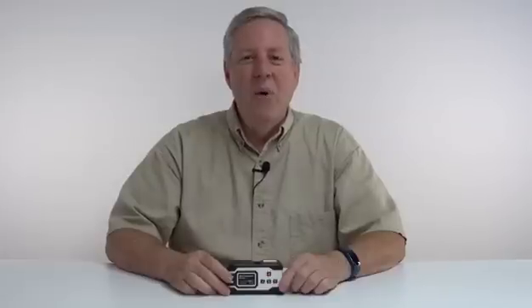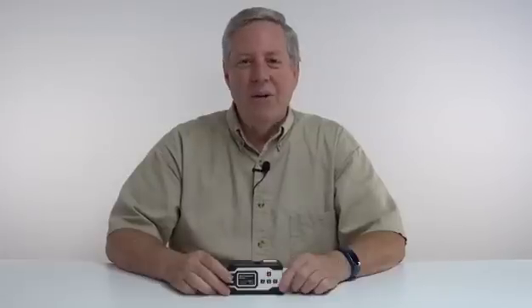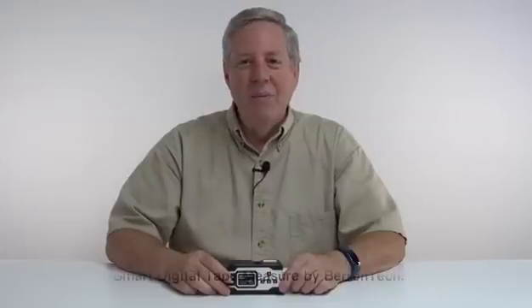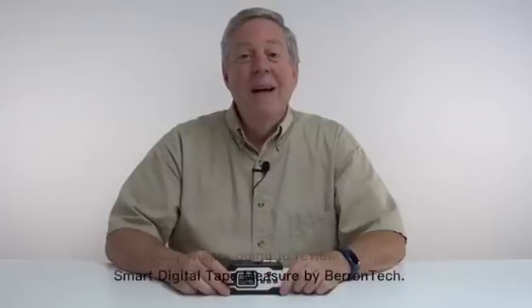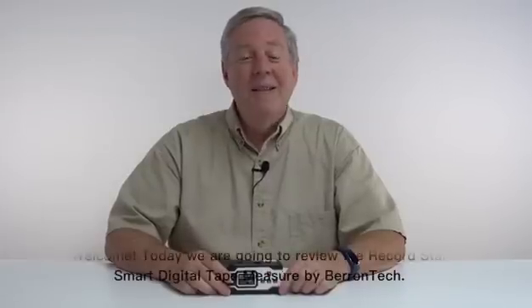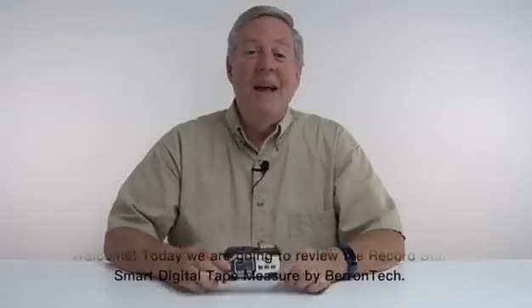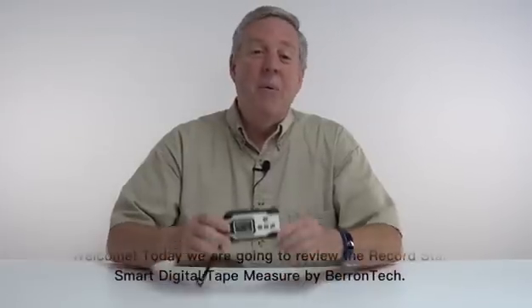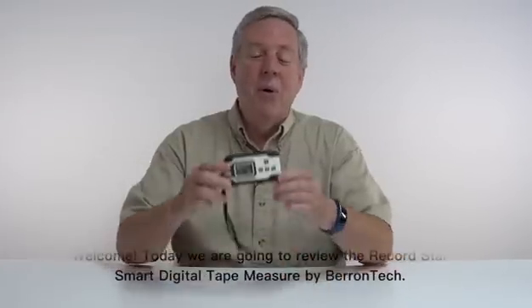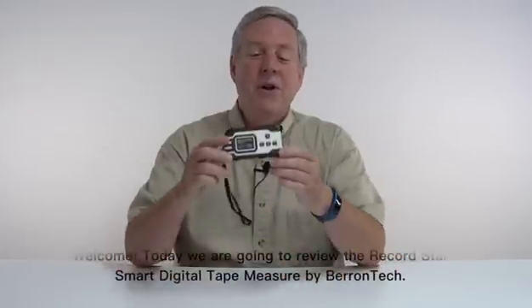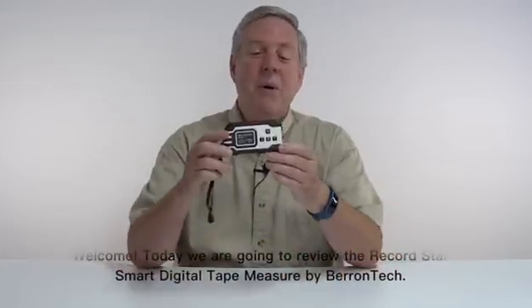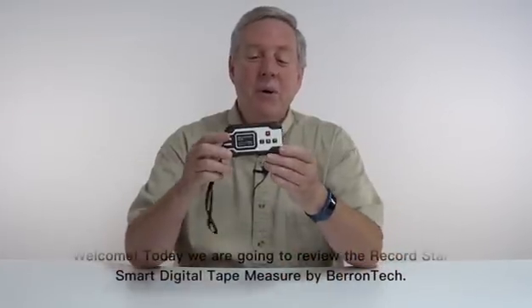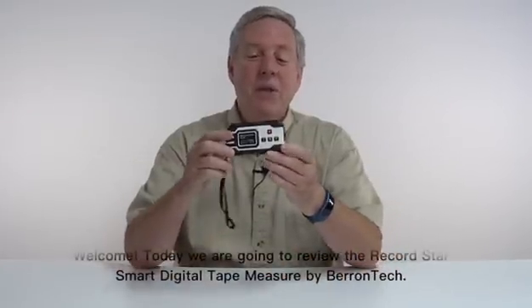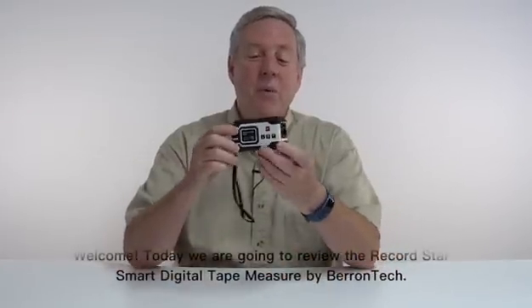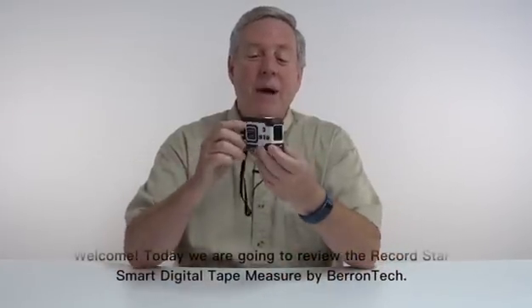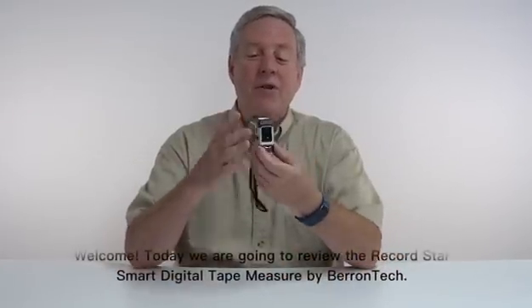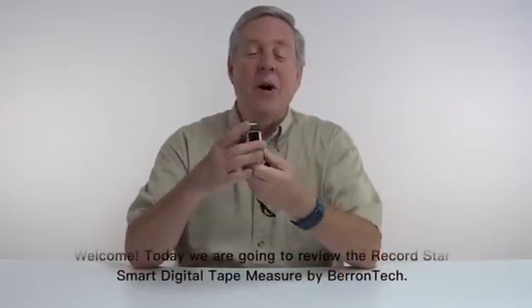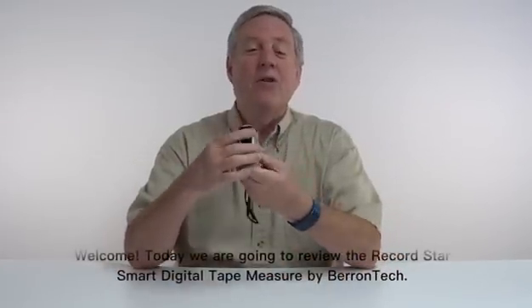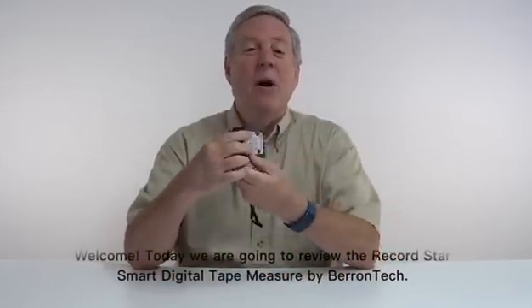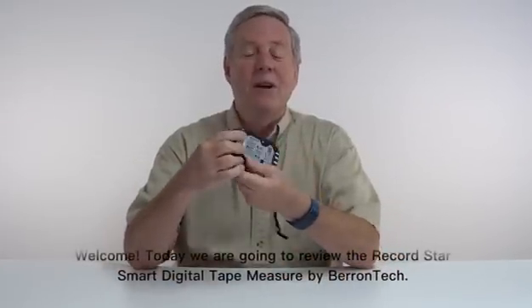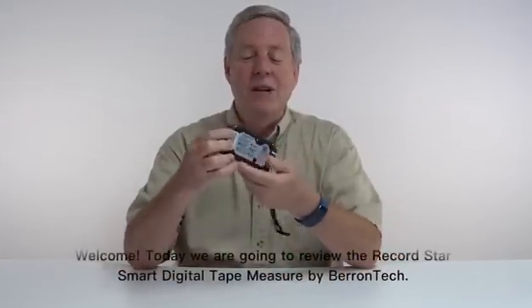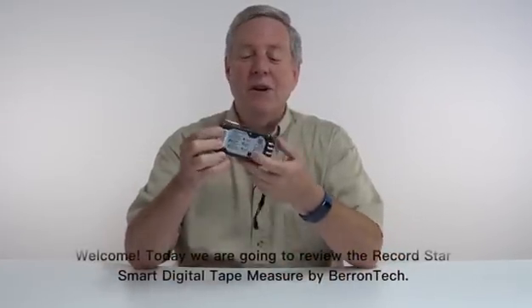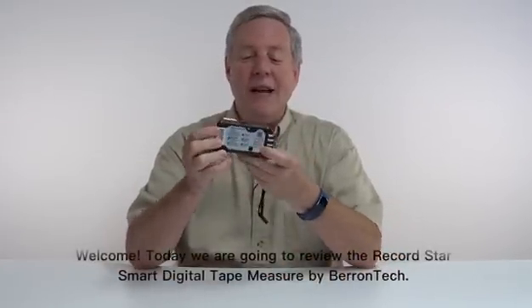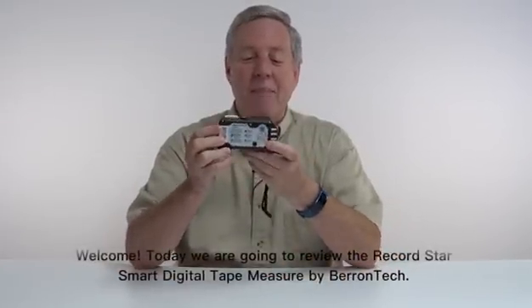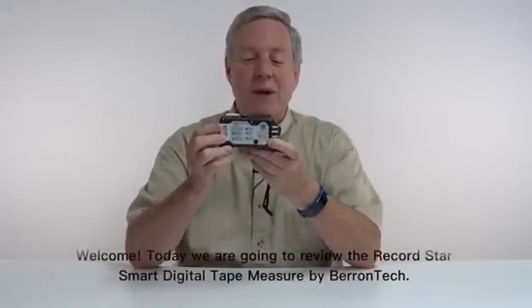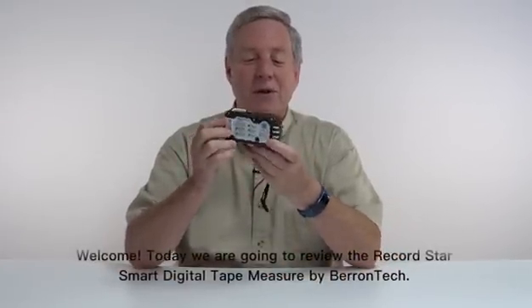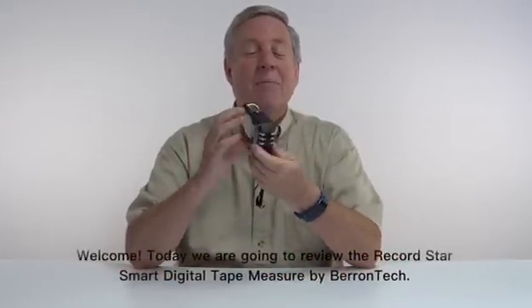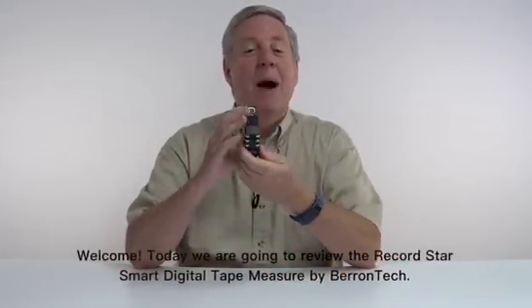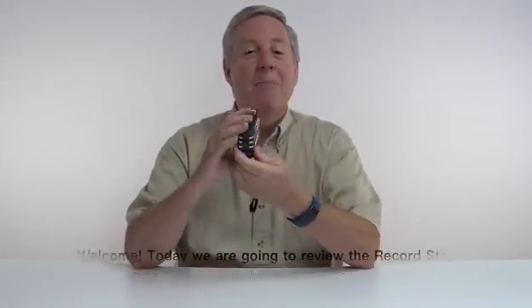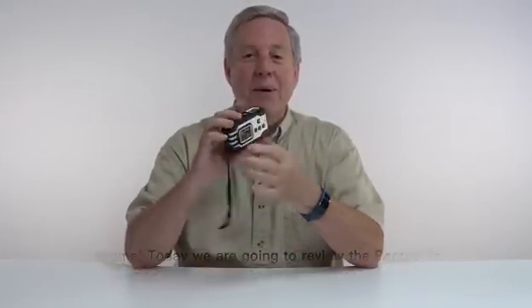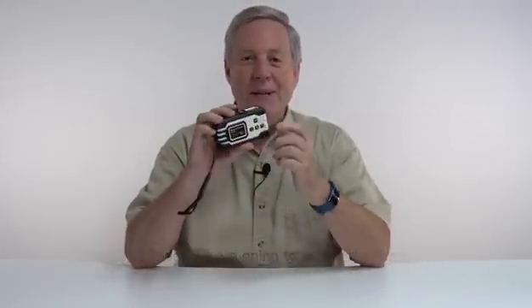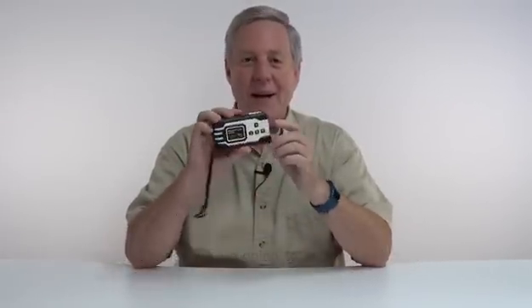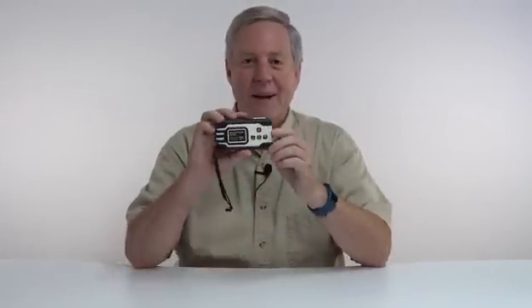Welcome. Today we're going to review the RecordStar Smart Digital Tape Measure by Barantech.